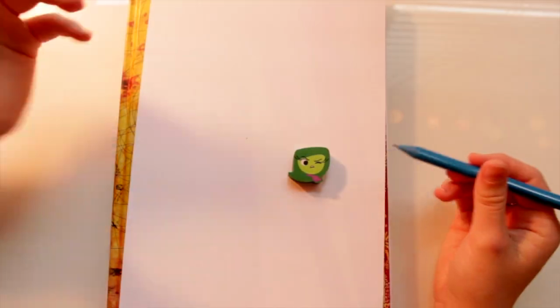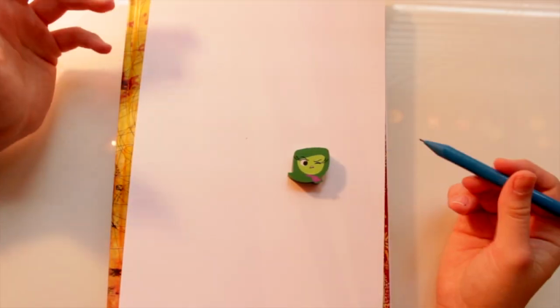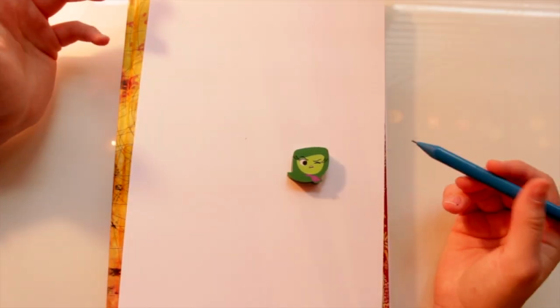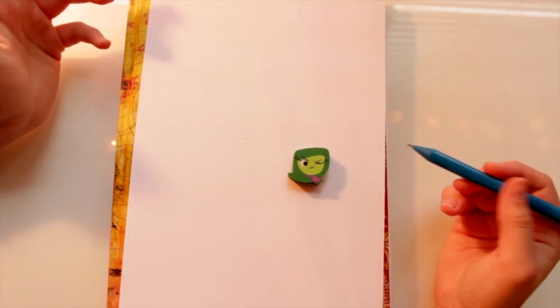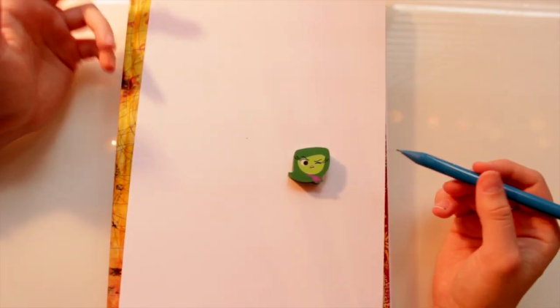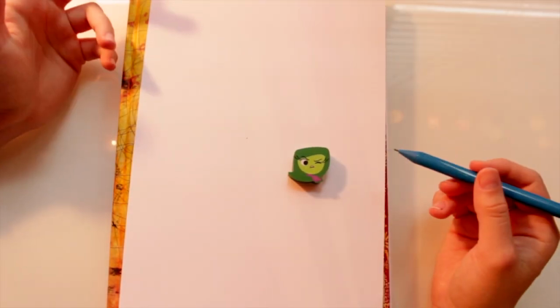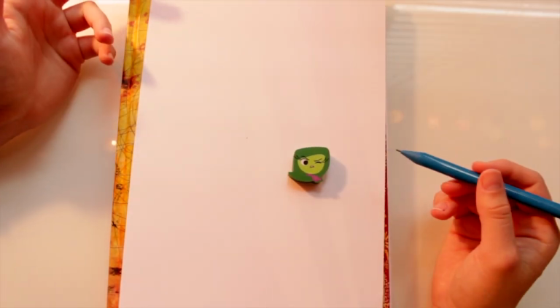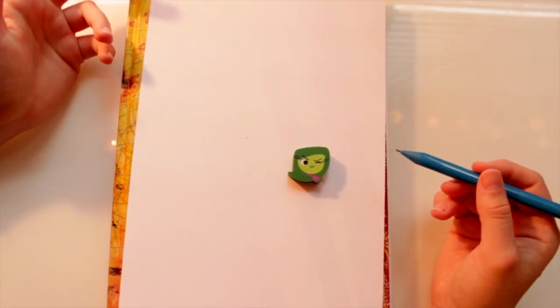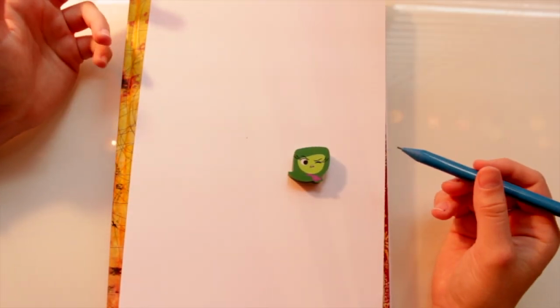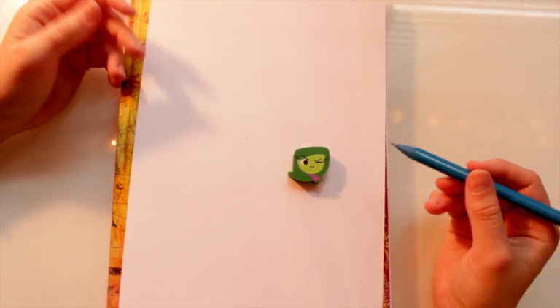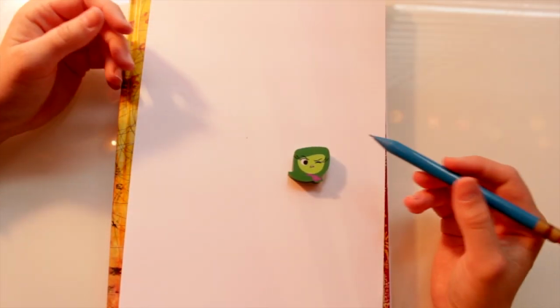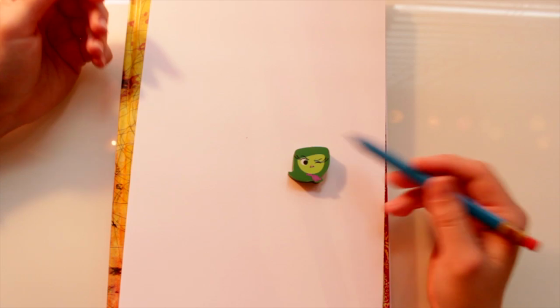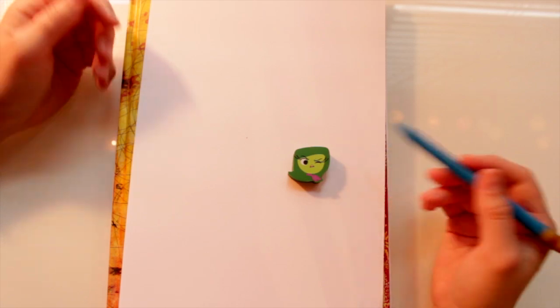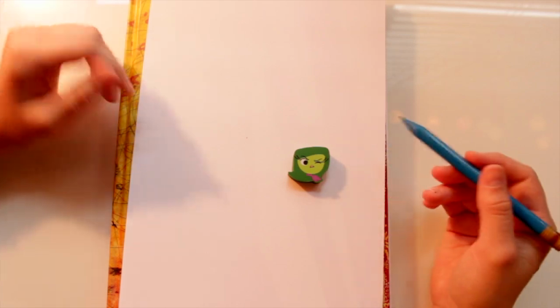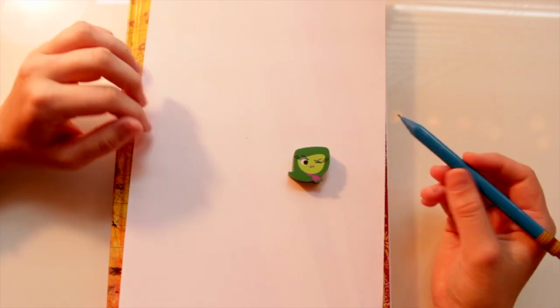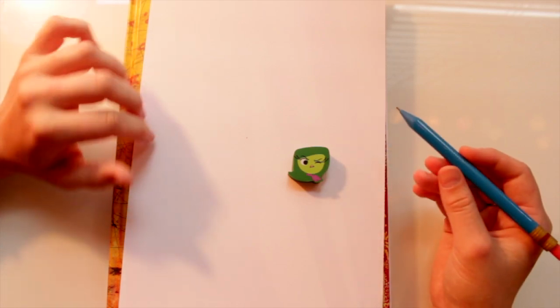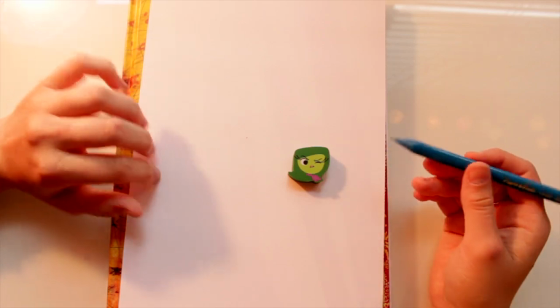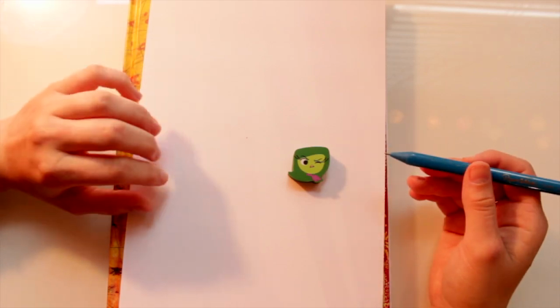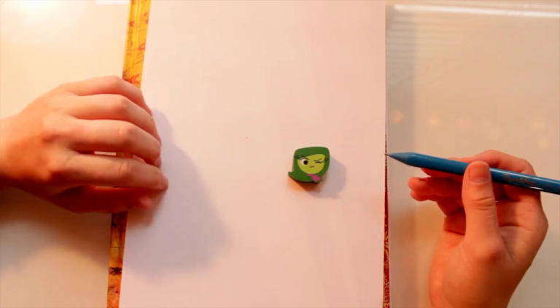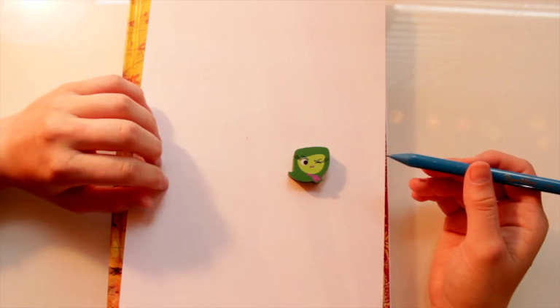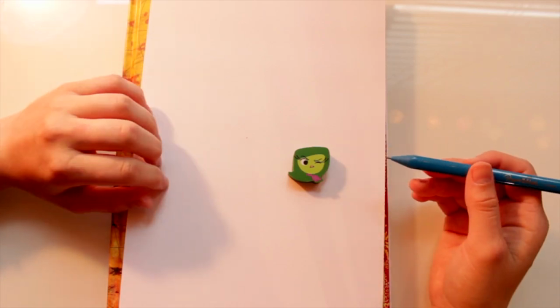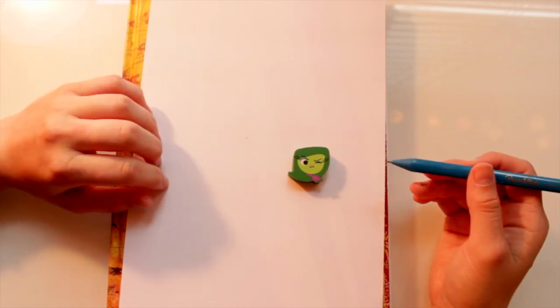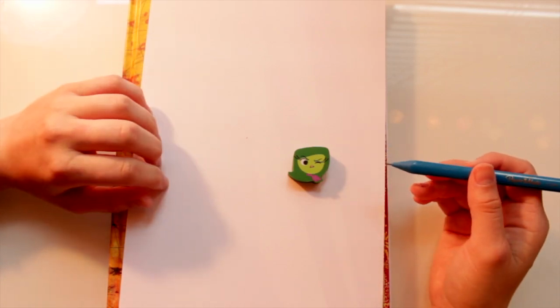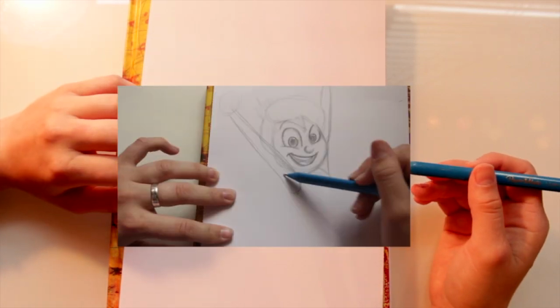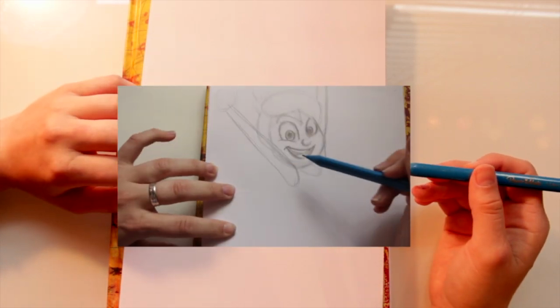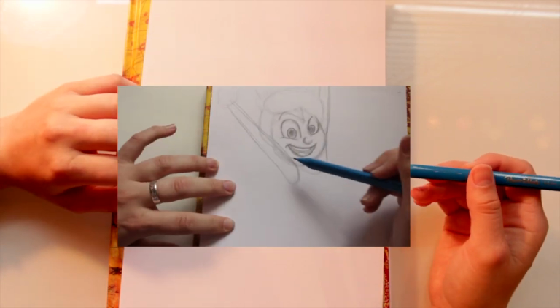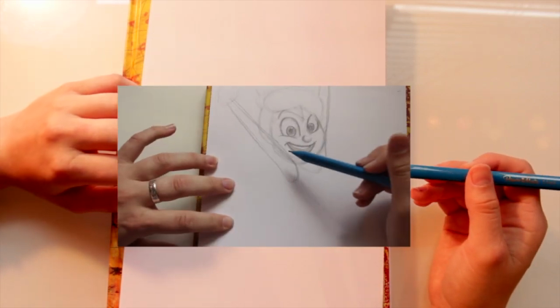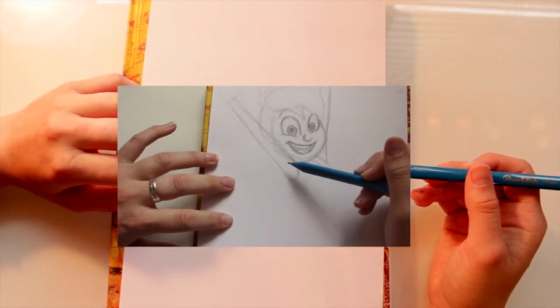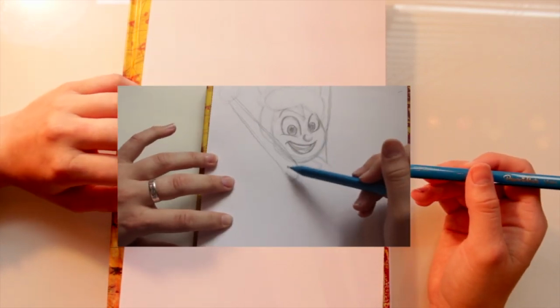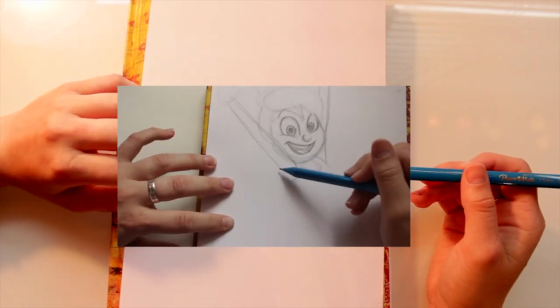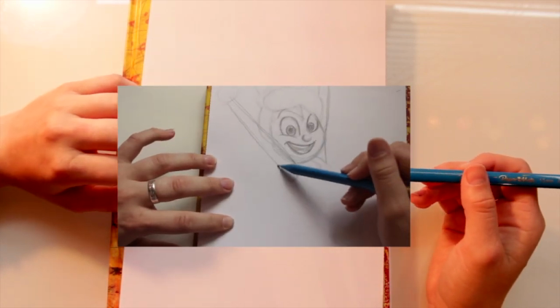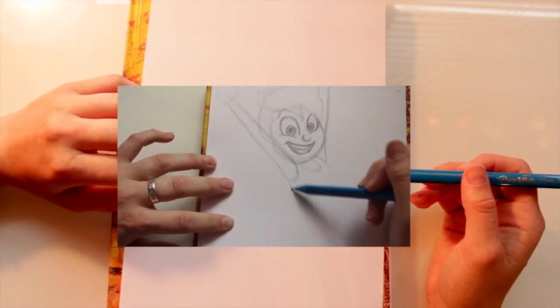Hey guys! What's up? It's me, Percy. So last week we did a tutorial on how to draw Joy from Inside Out.